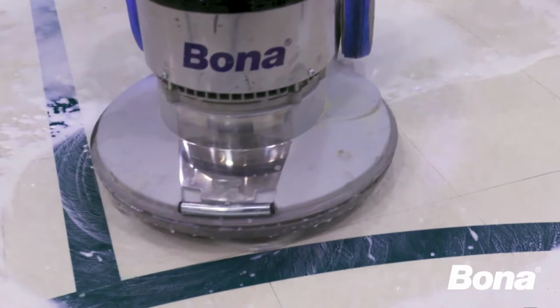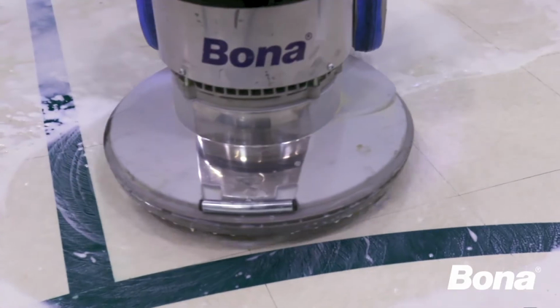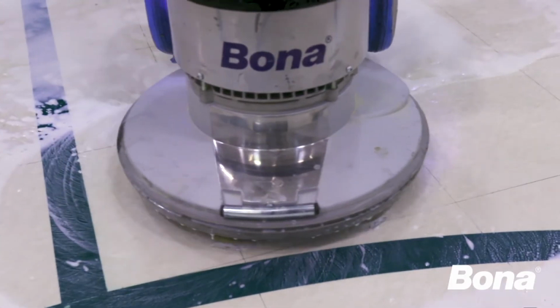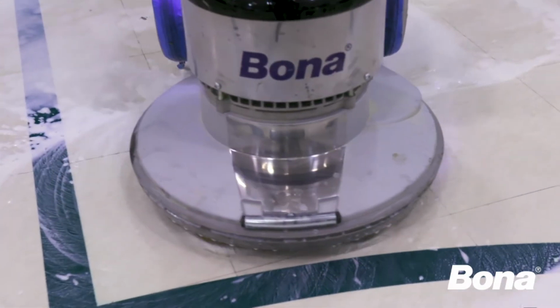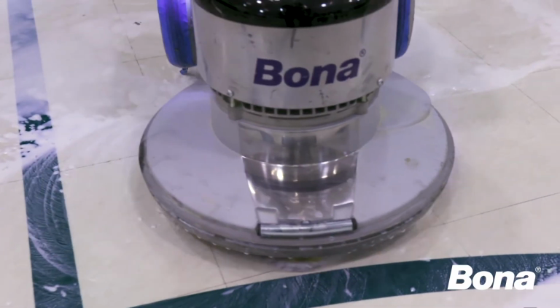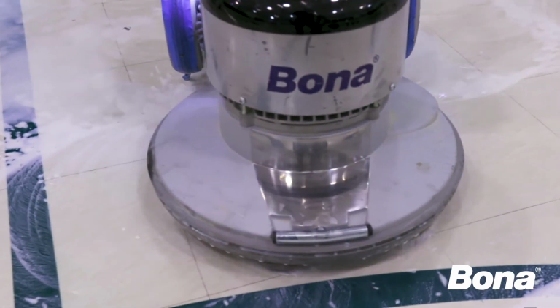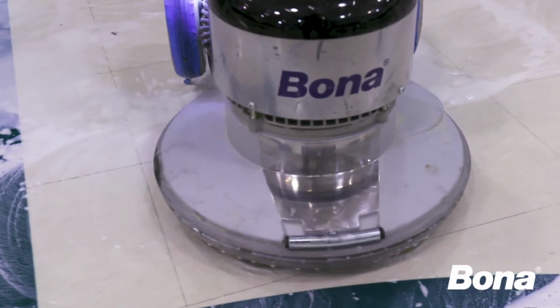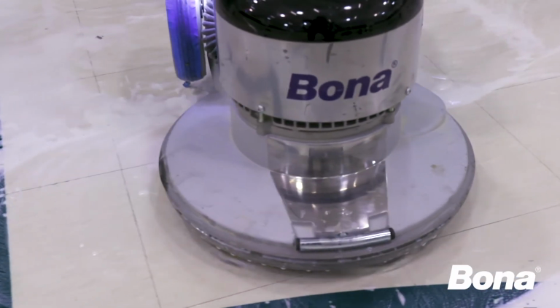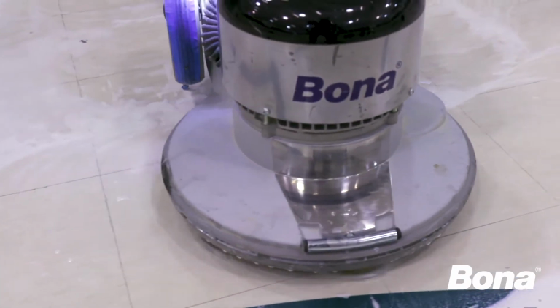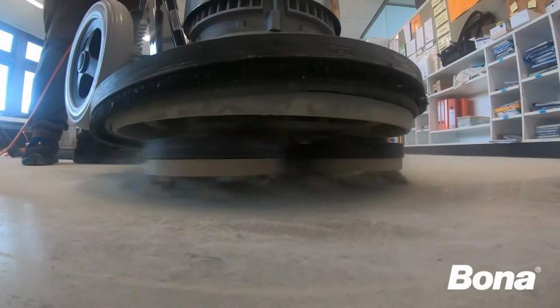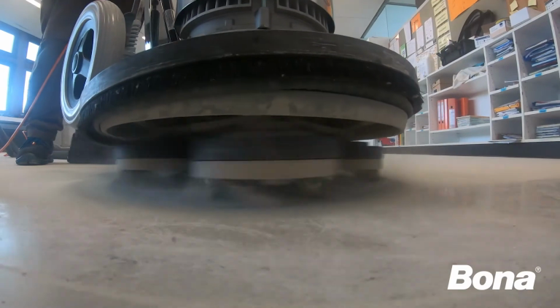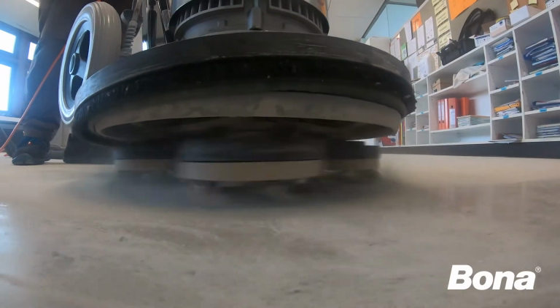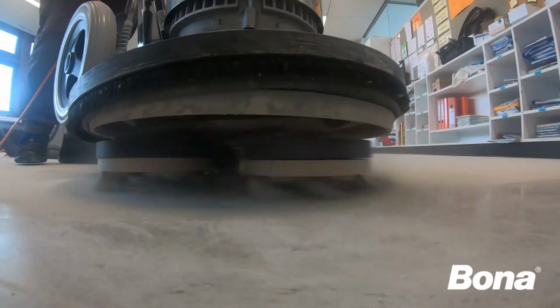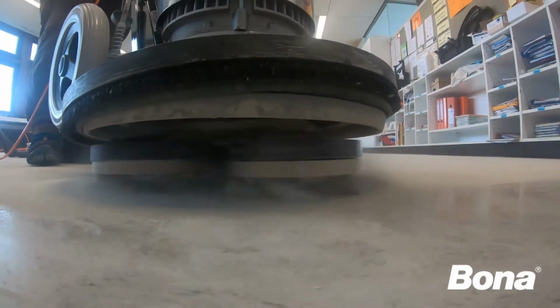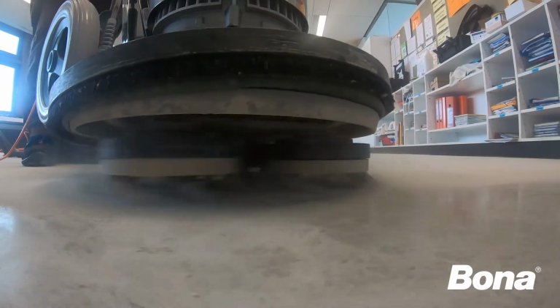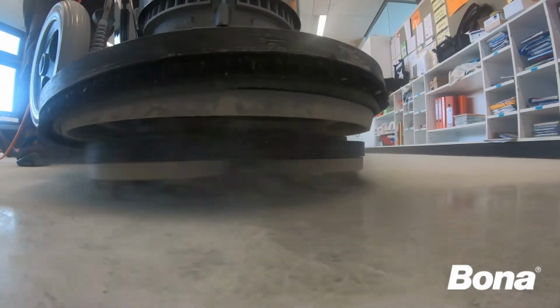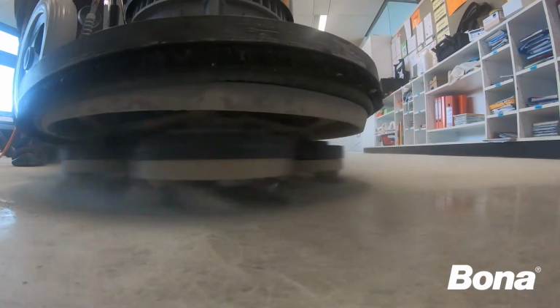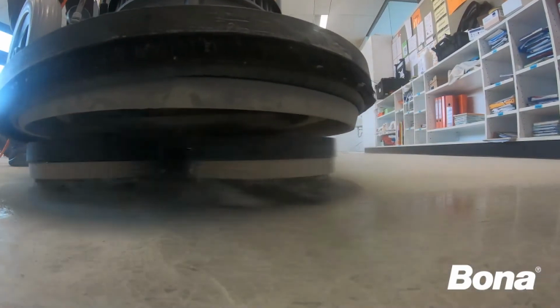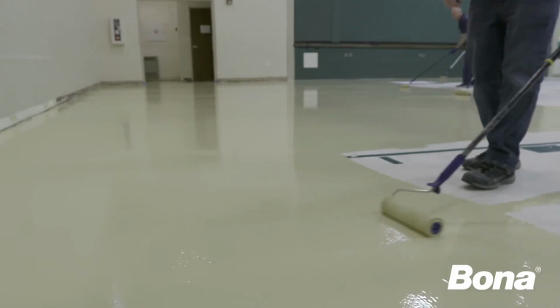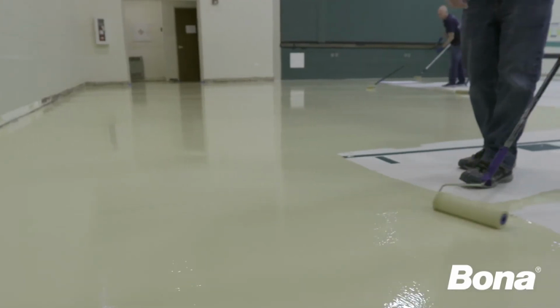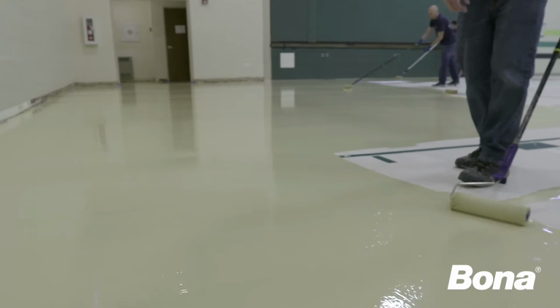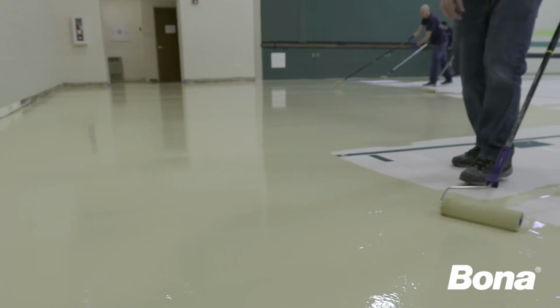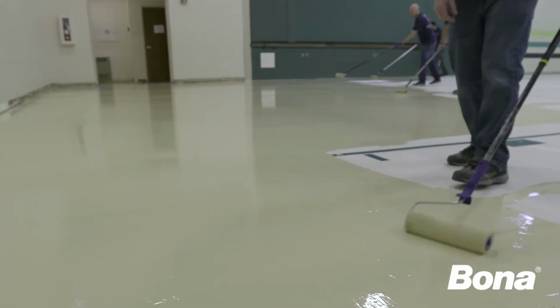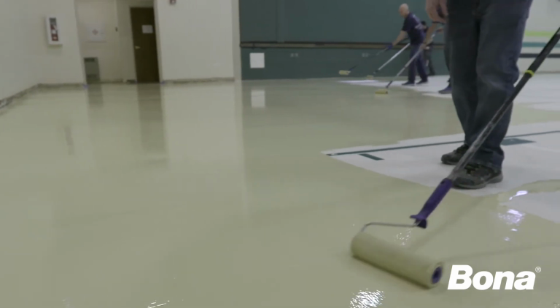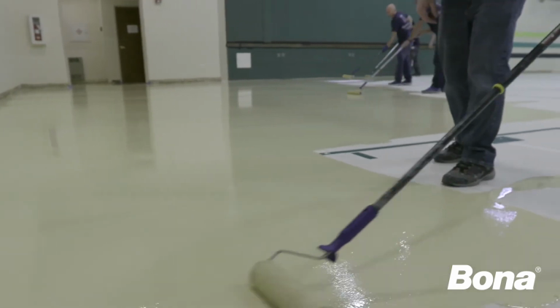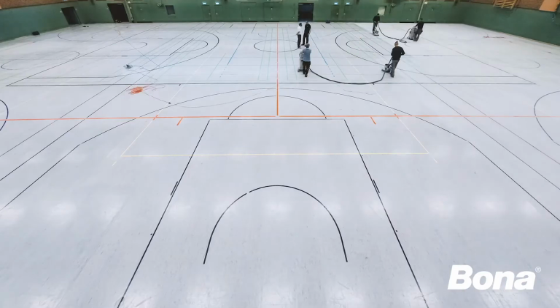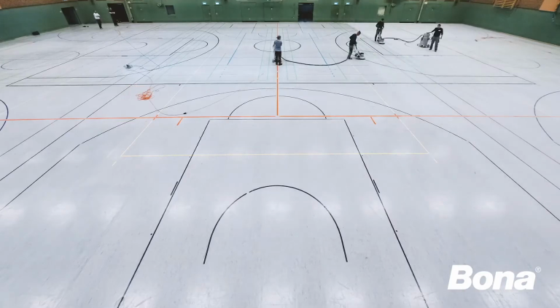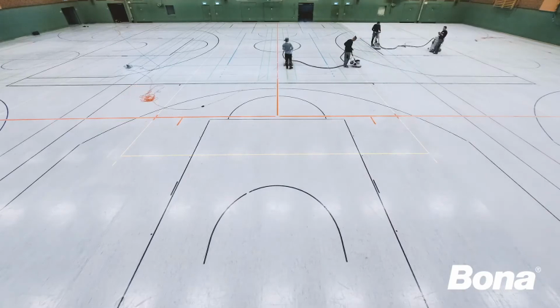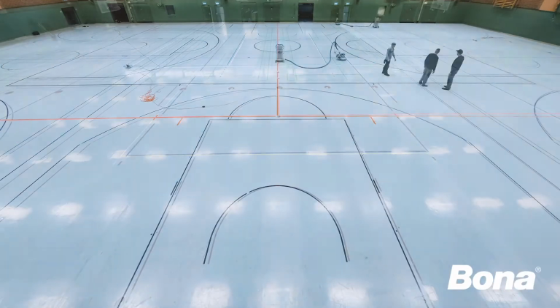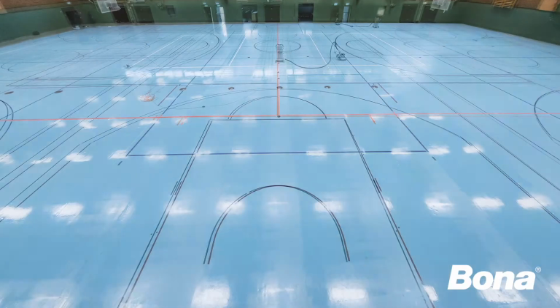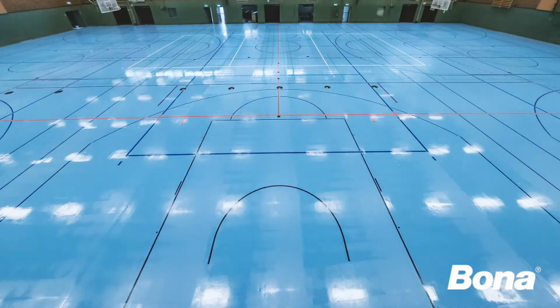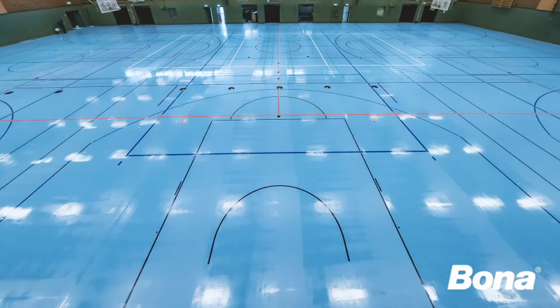Innovative technologies like the Bona Commercial System offer a new way to refinish a PVC or resilient floor with minimal downtime.